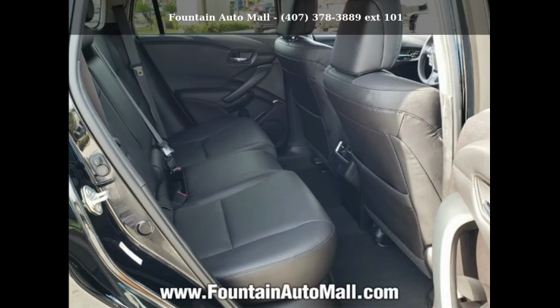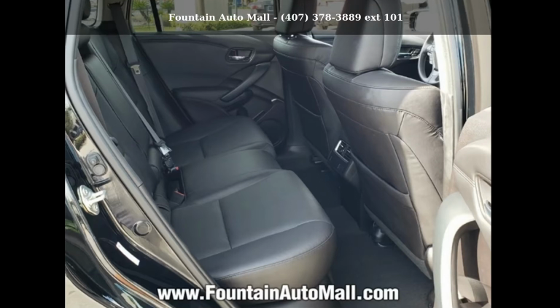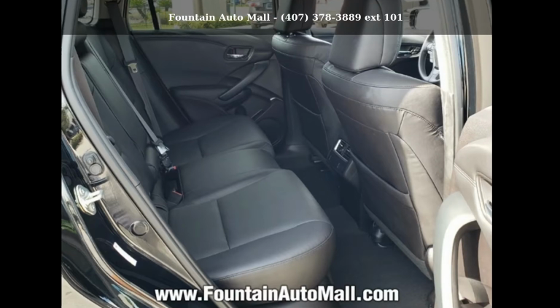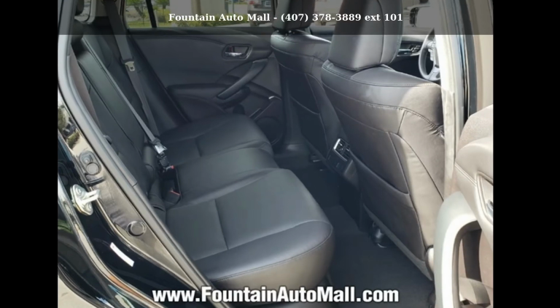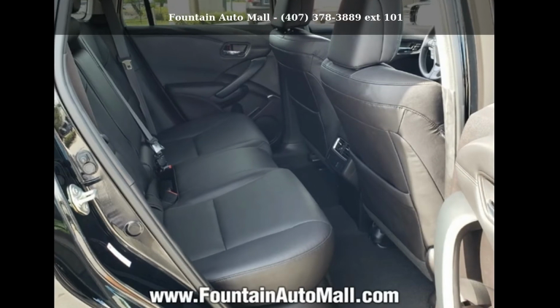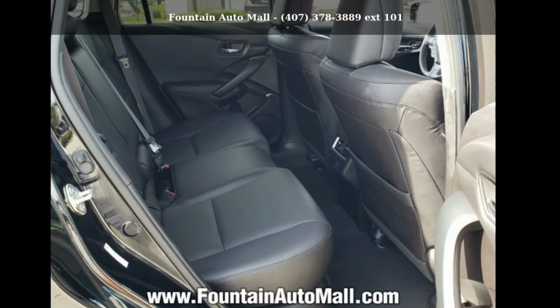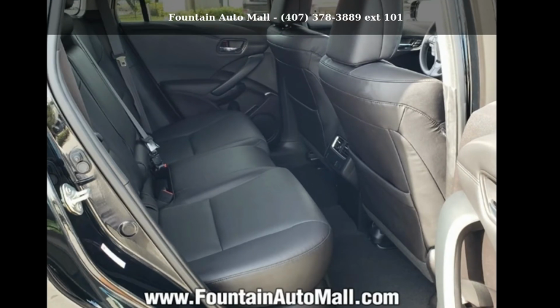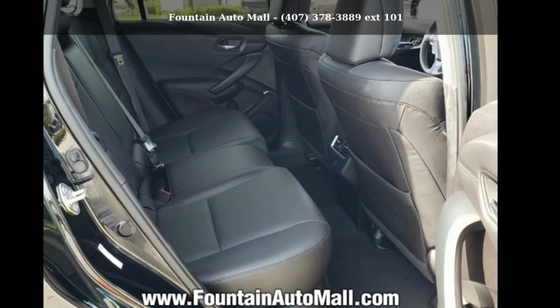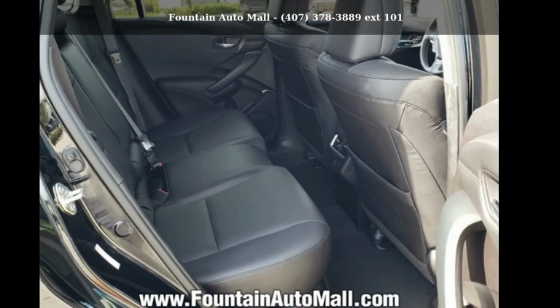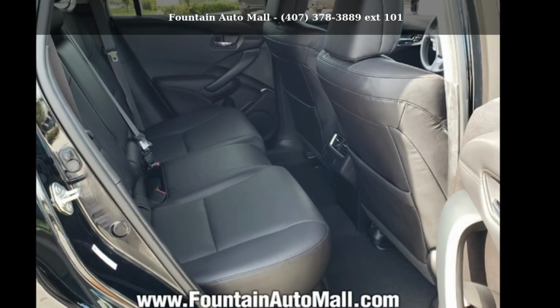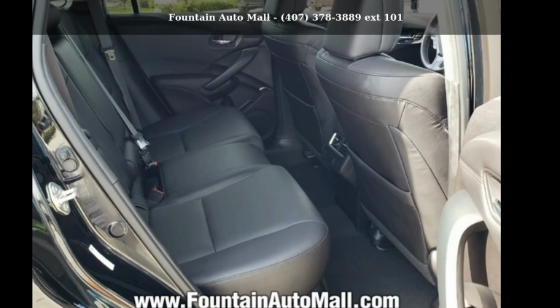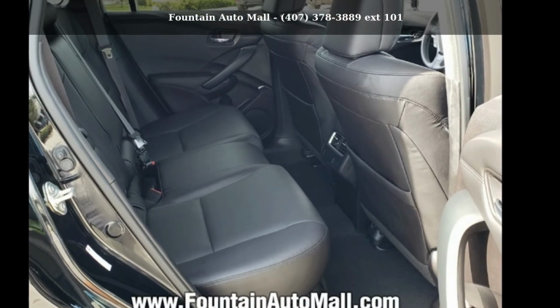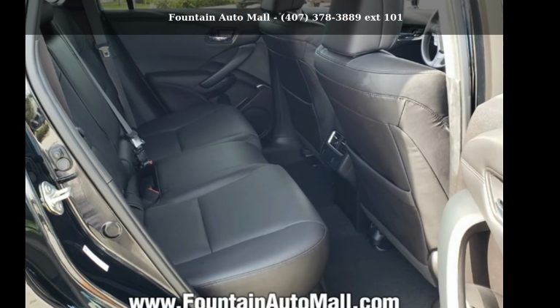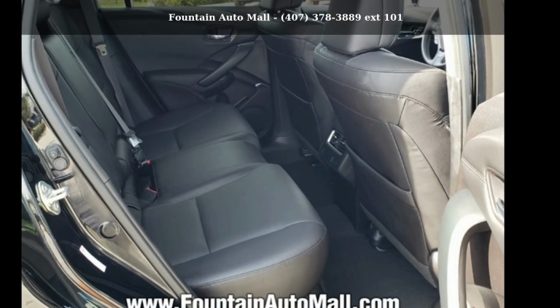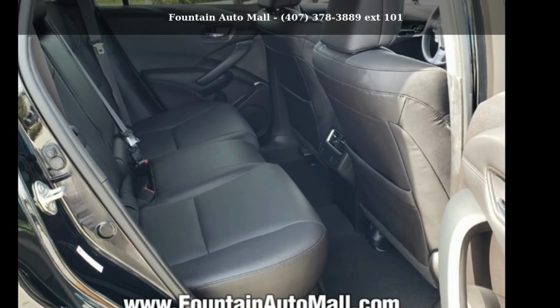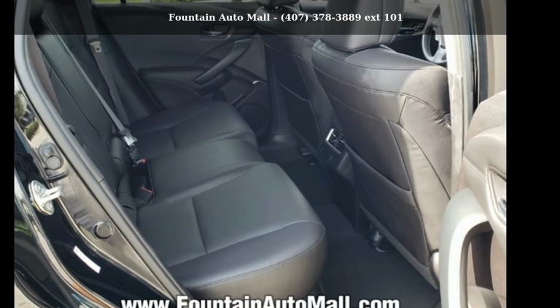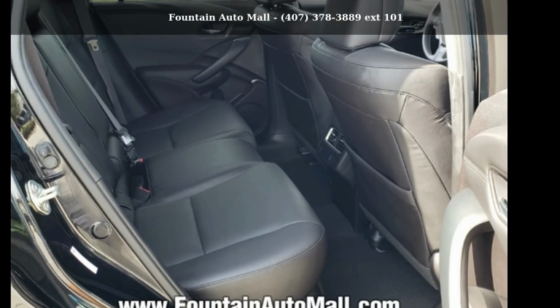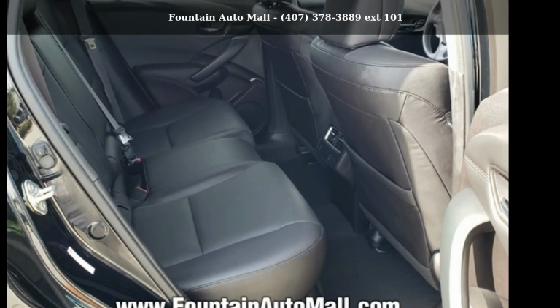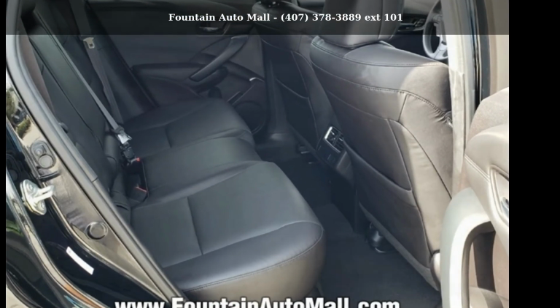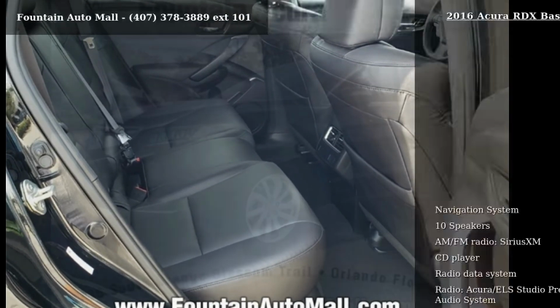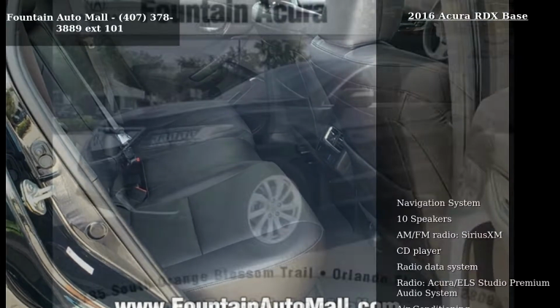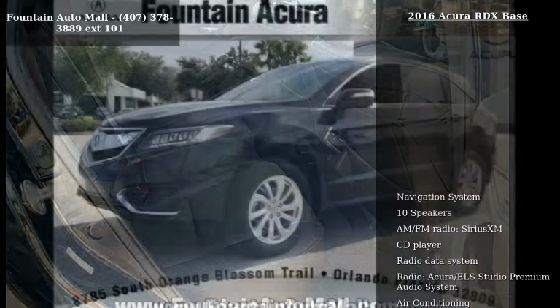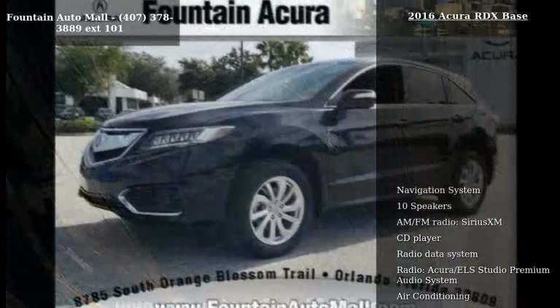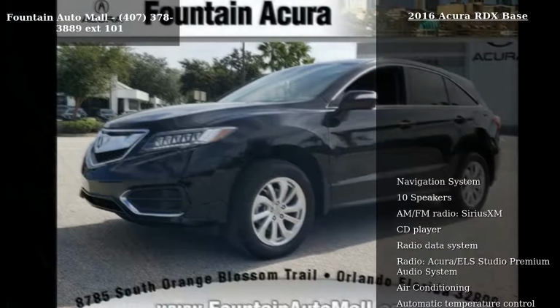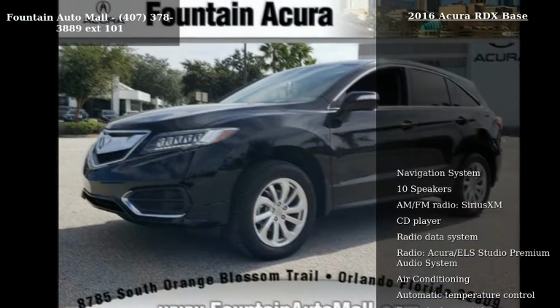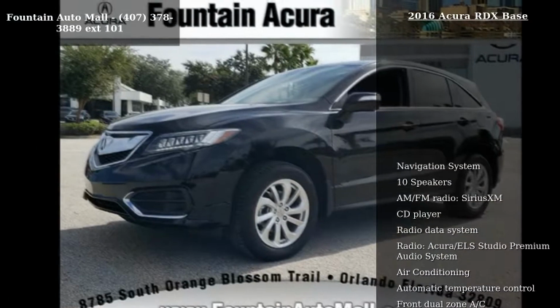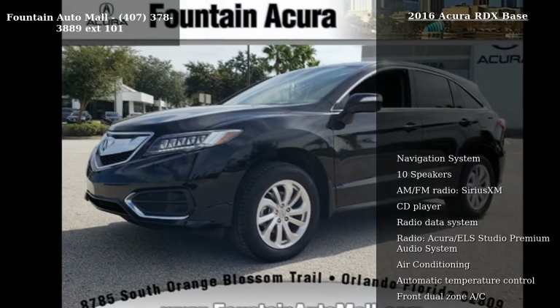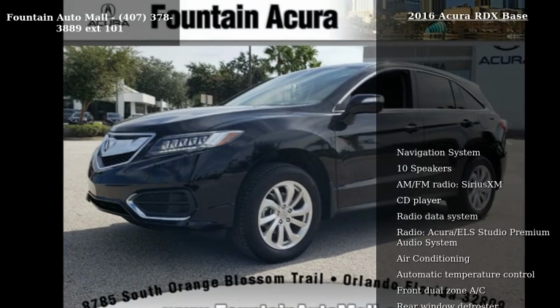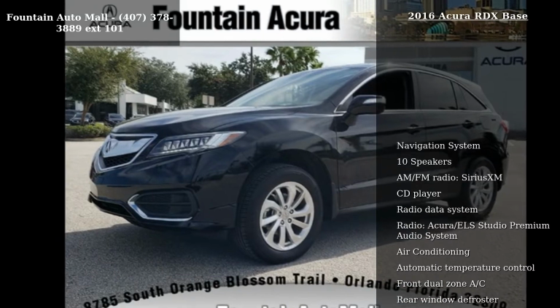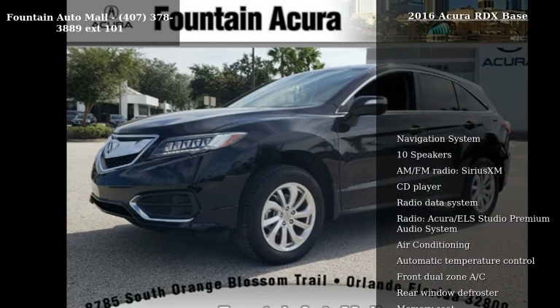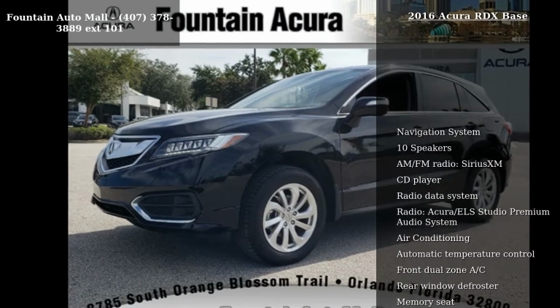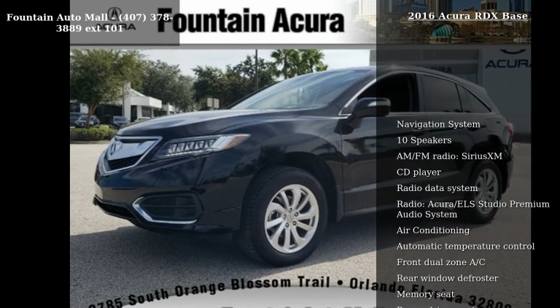Check out this Acura 2016 RDX Base. Don't miss this great deal on a luxury vehicle.